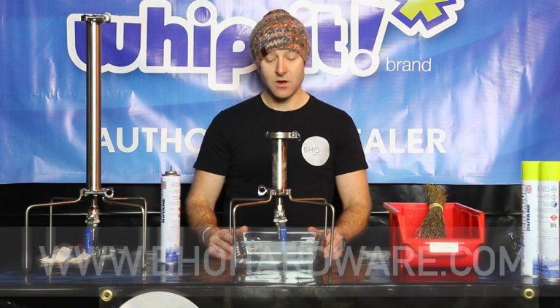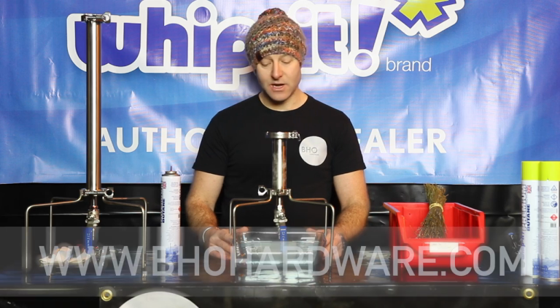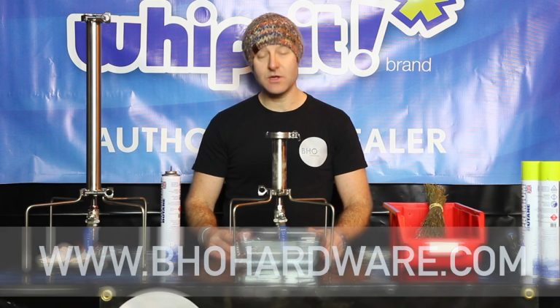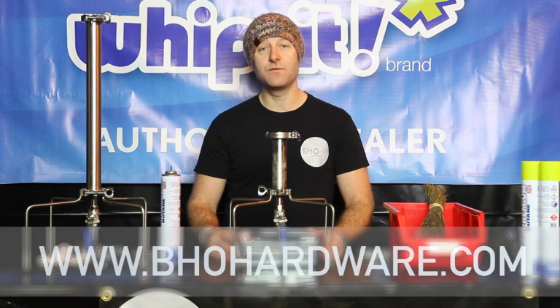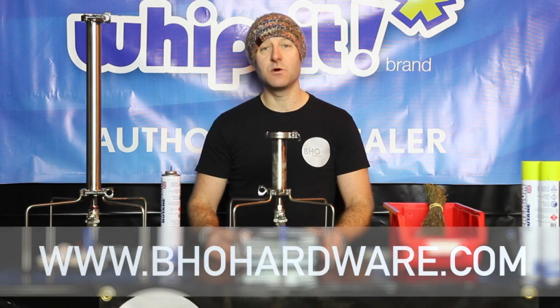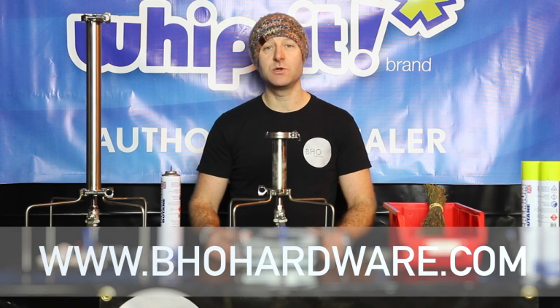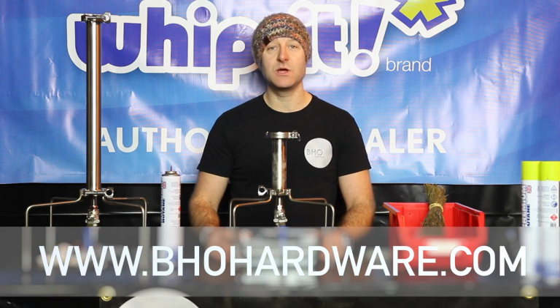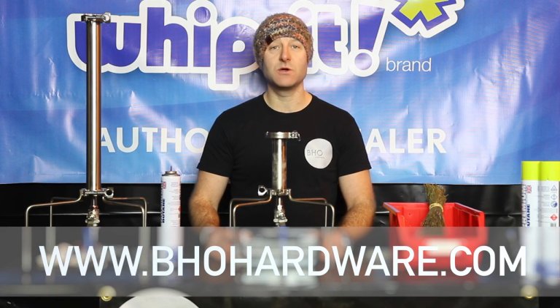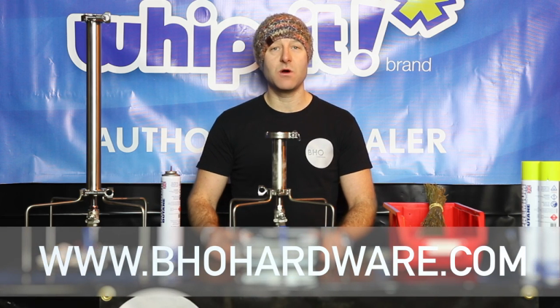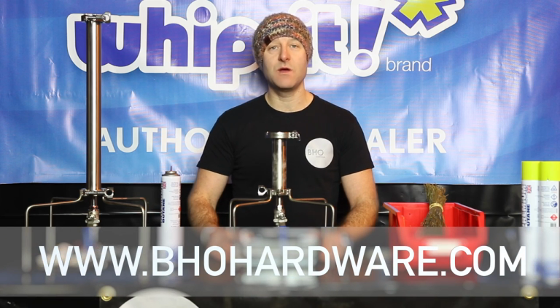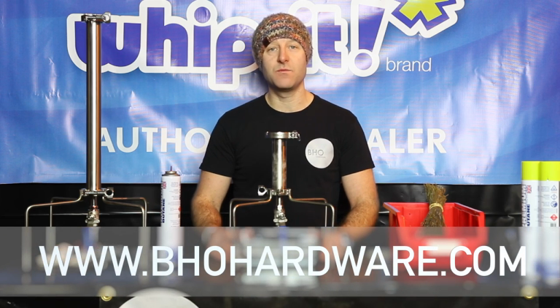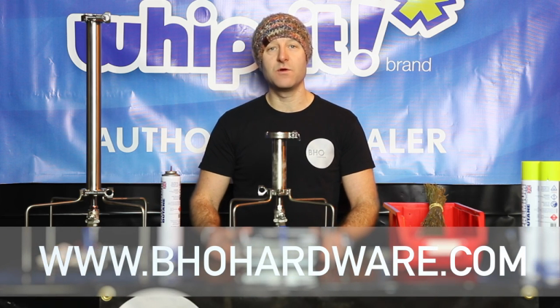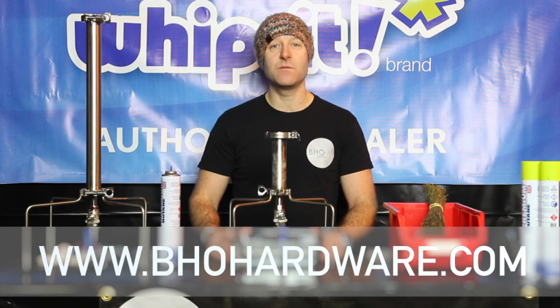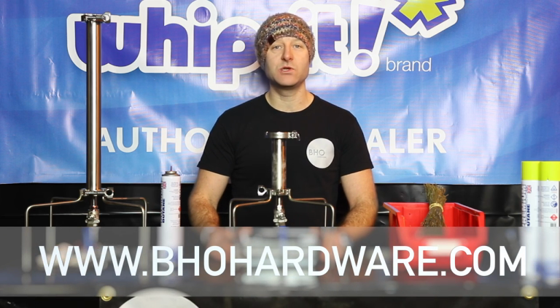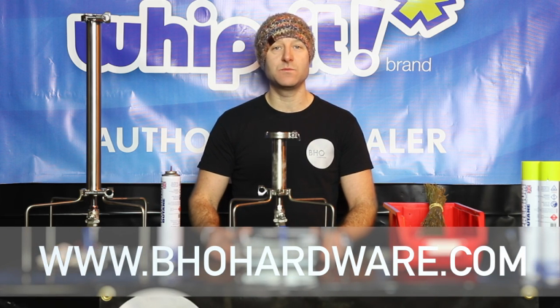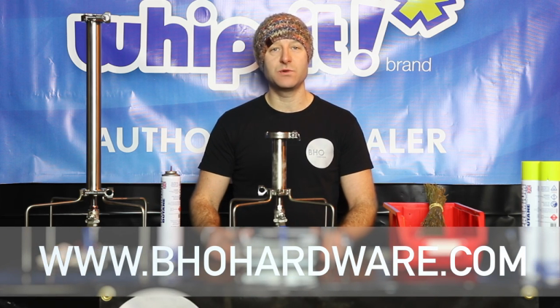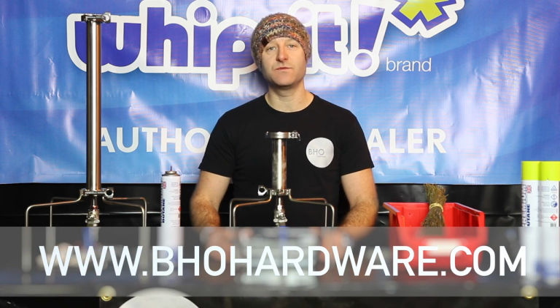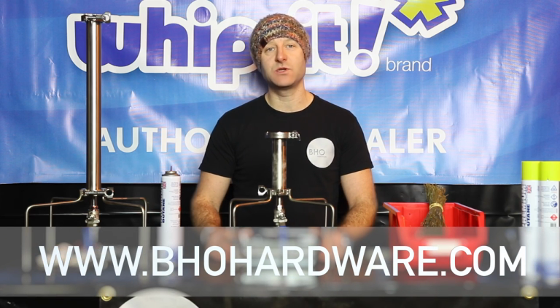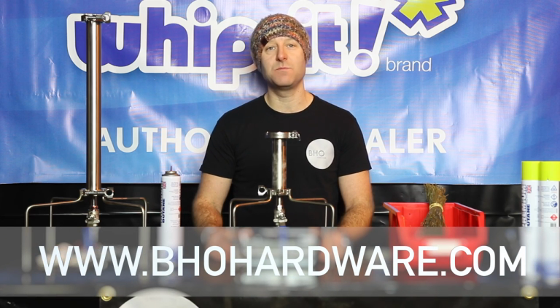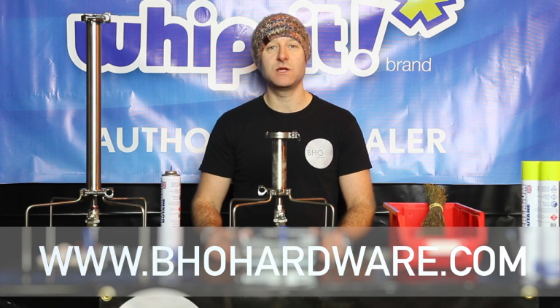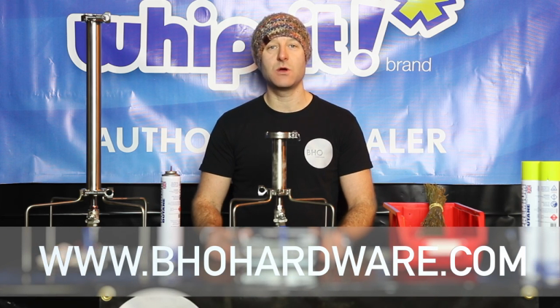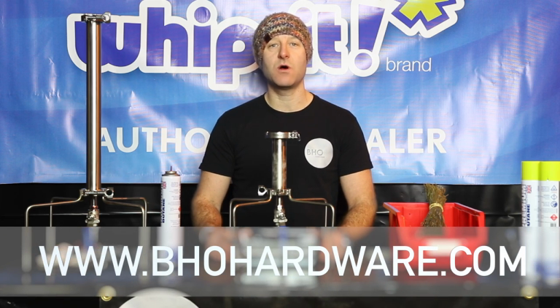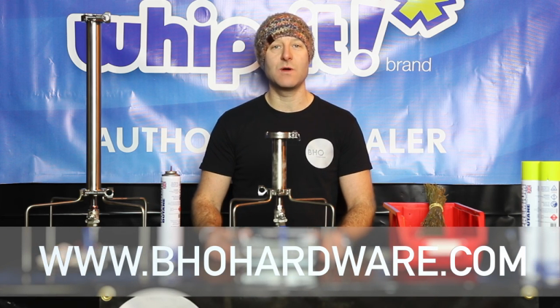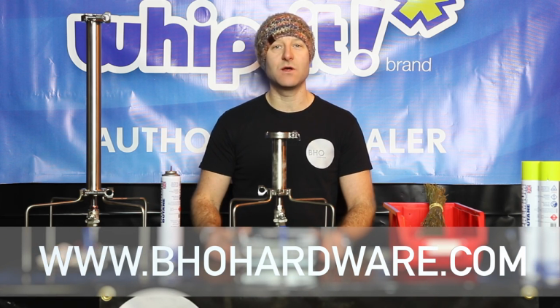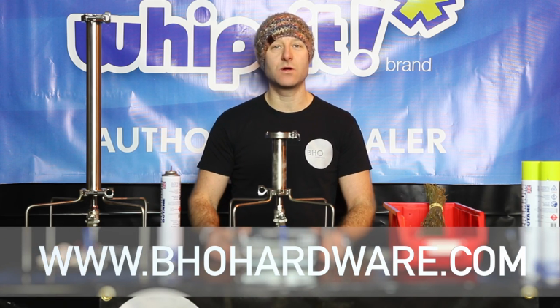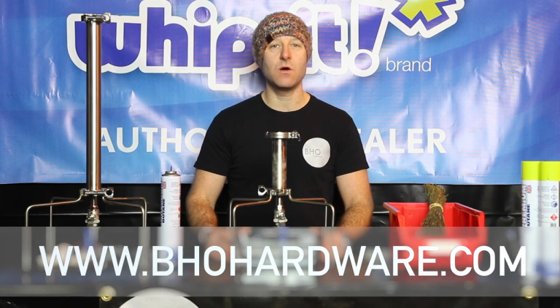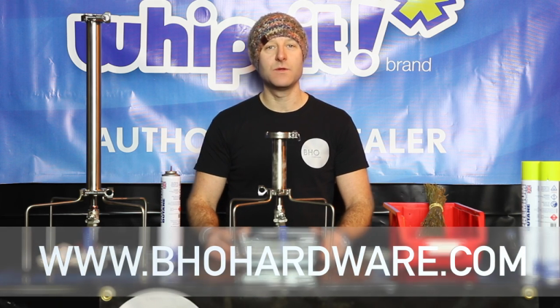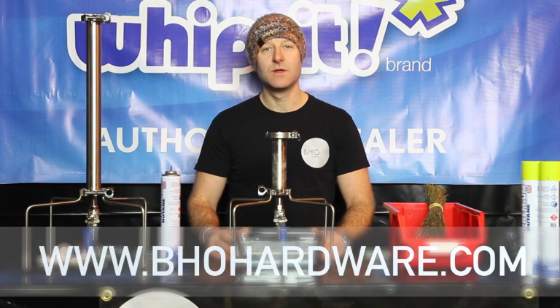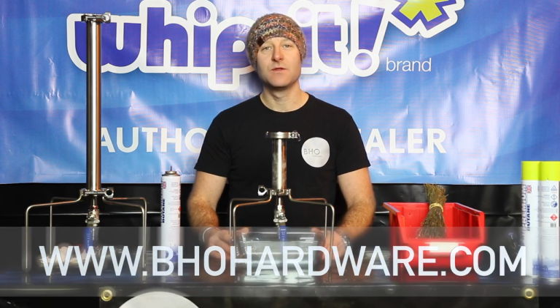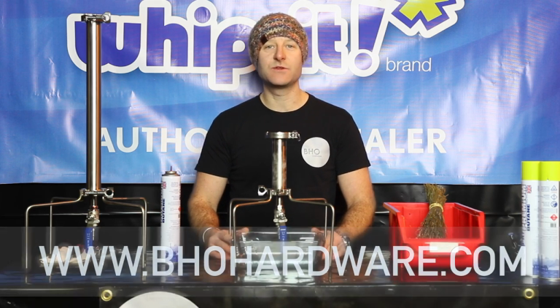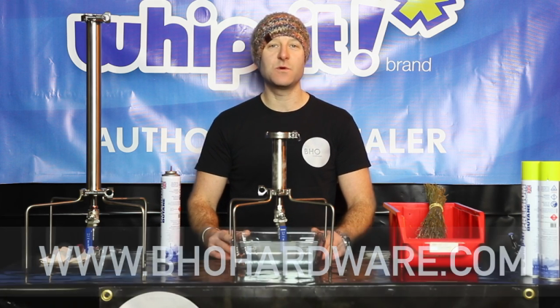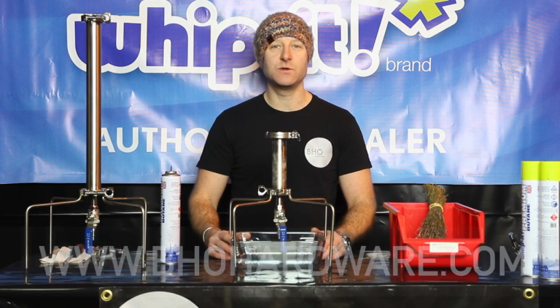Thank you for watching BHO Hardware. For more information please visit bhohardware.com. Thanks for watching.